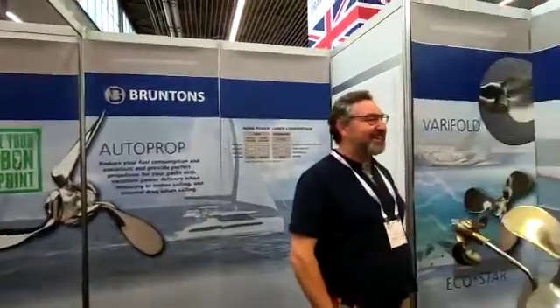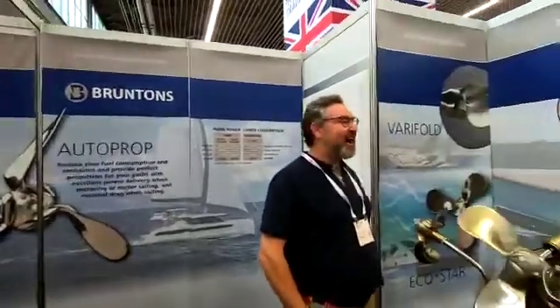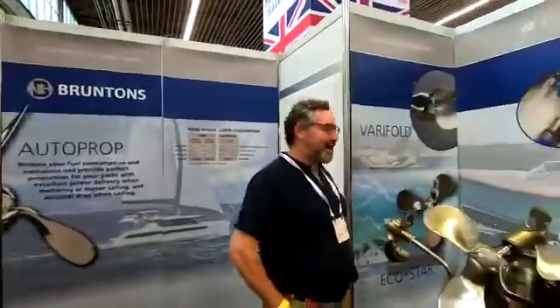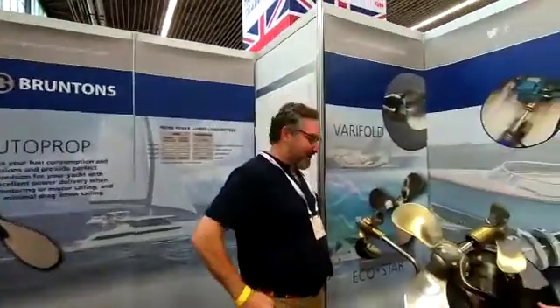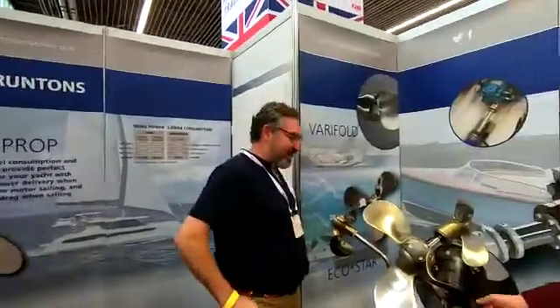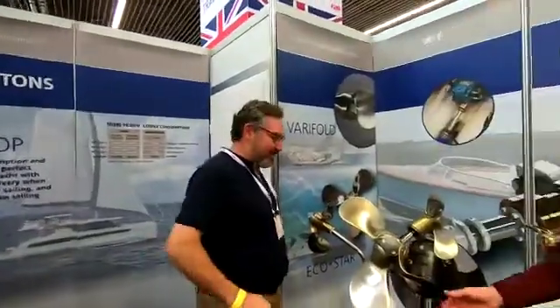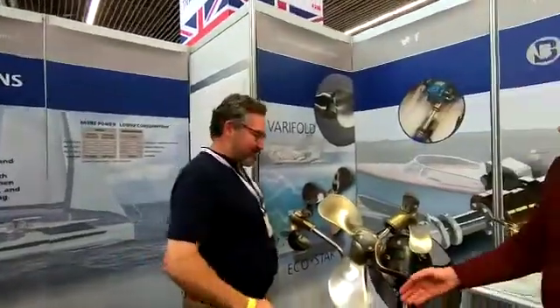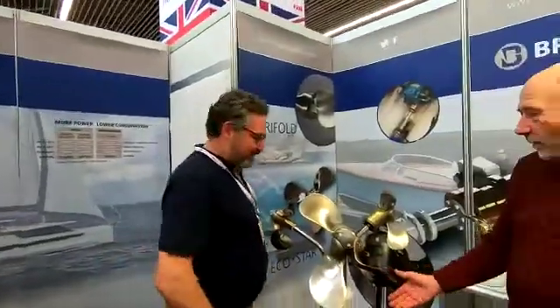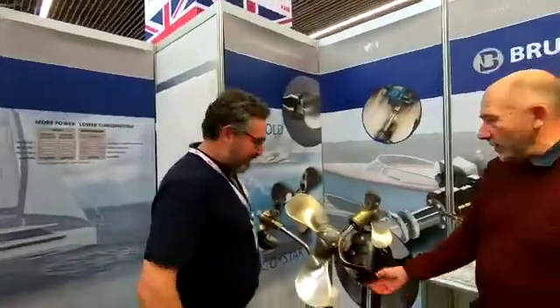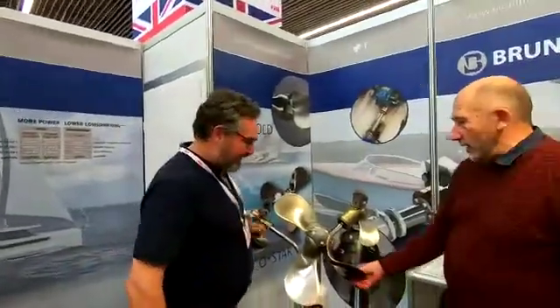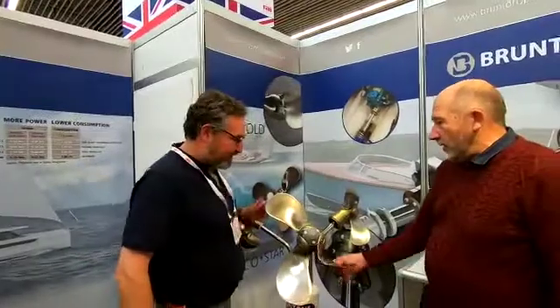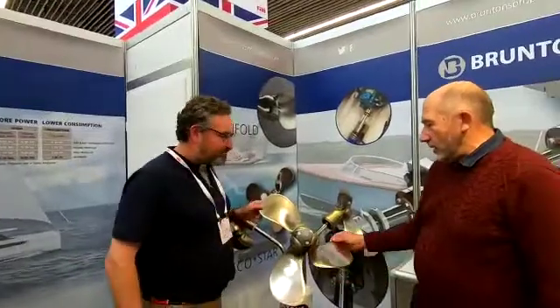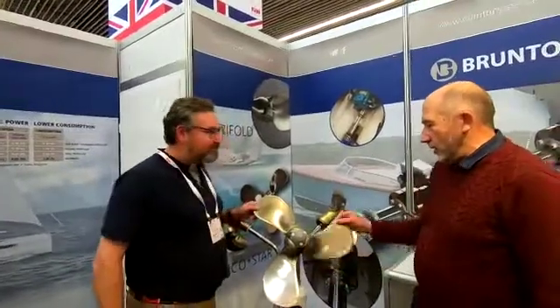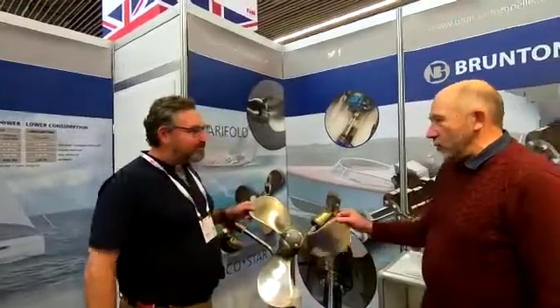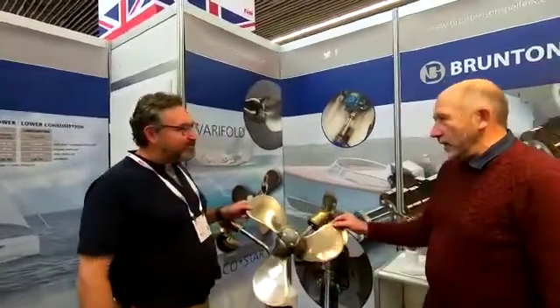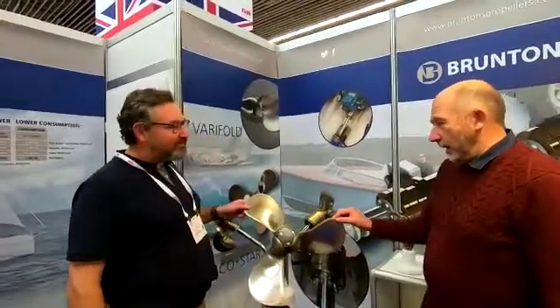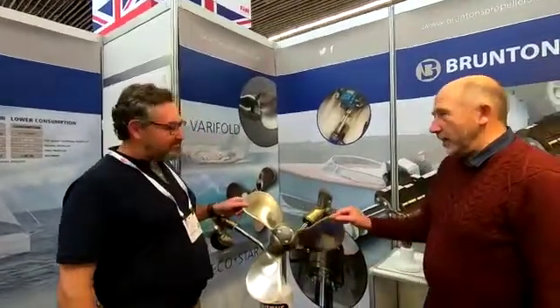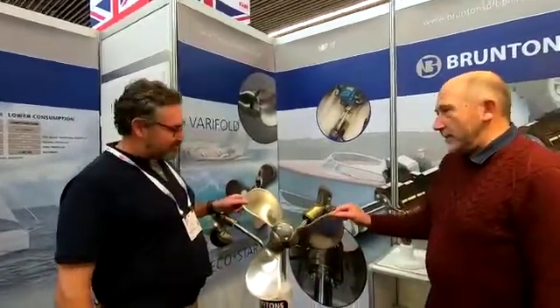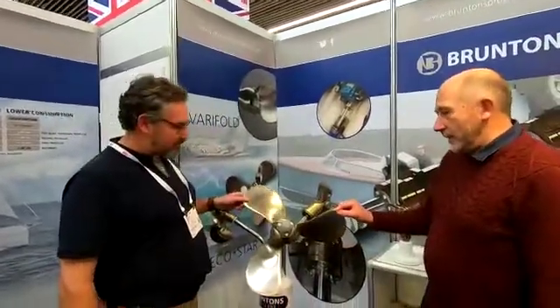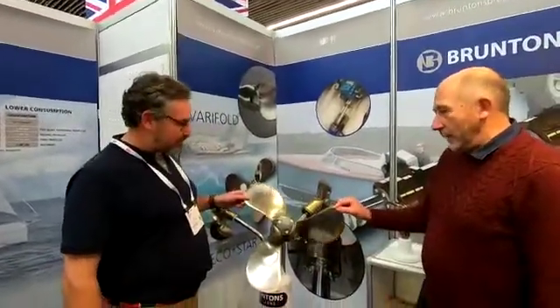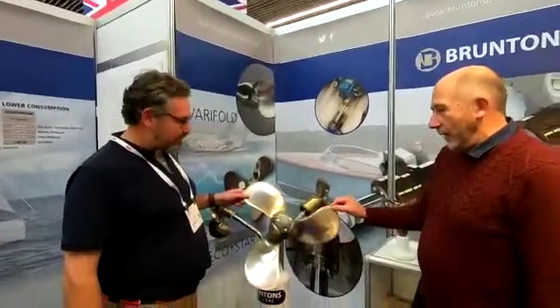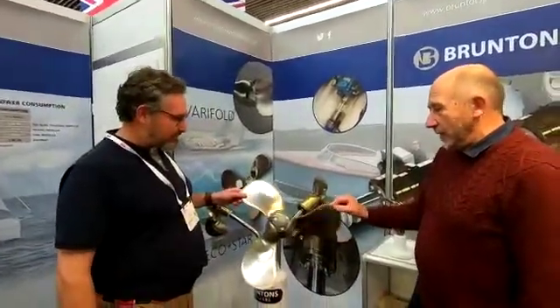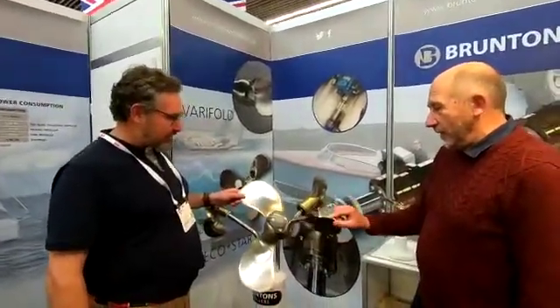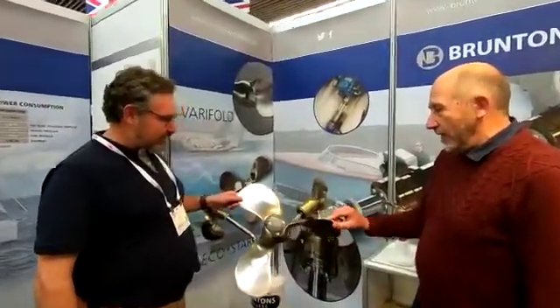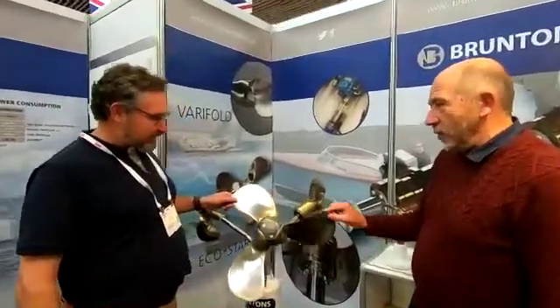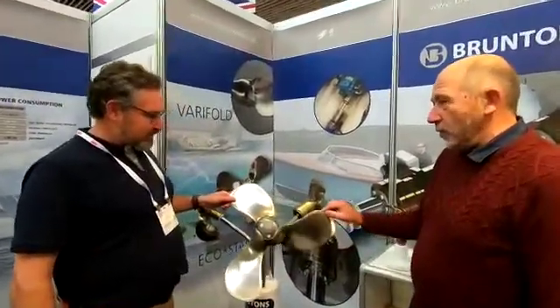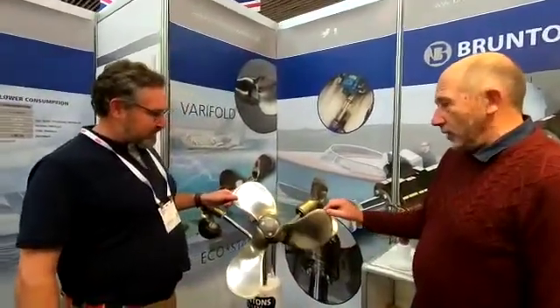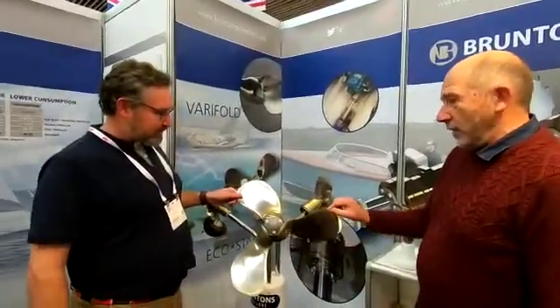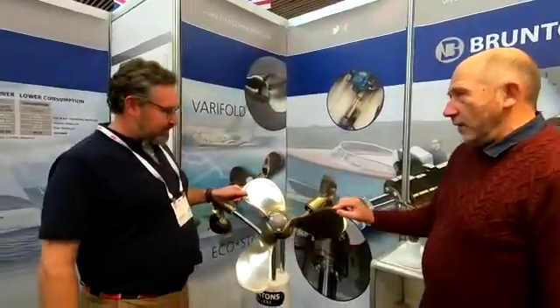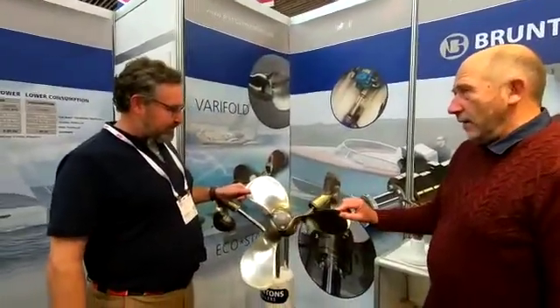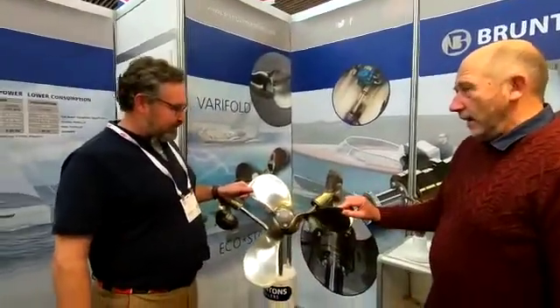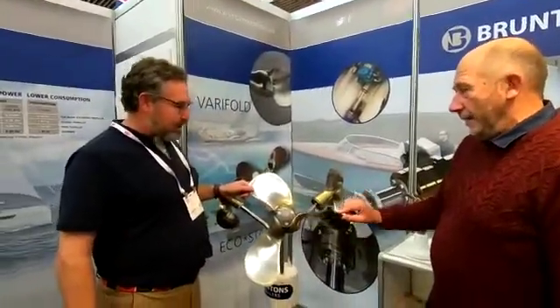Yeah hi, can I help you? Yeah, I just was intrigued by this propeller. It's very unusual in the east.